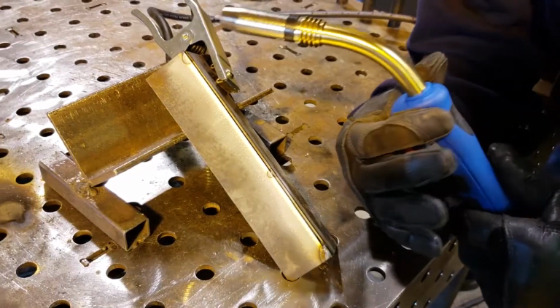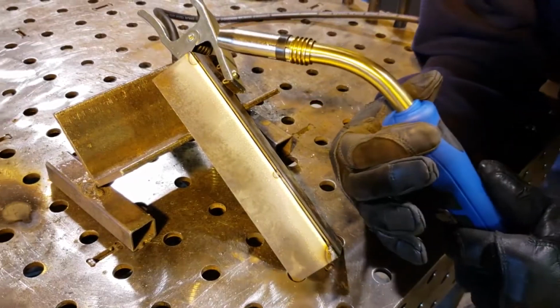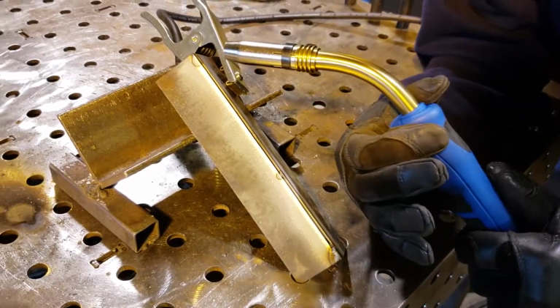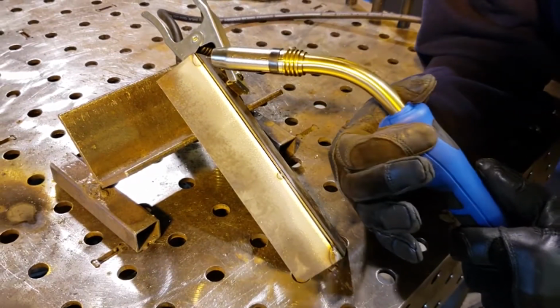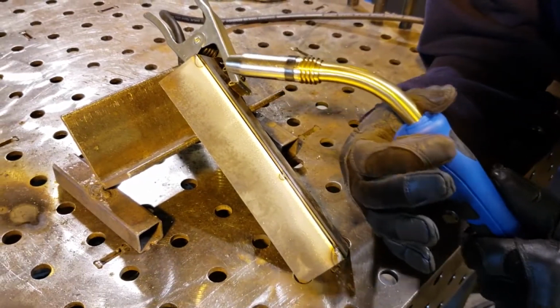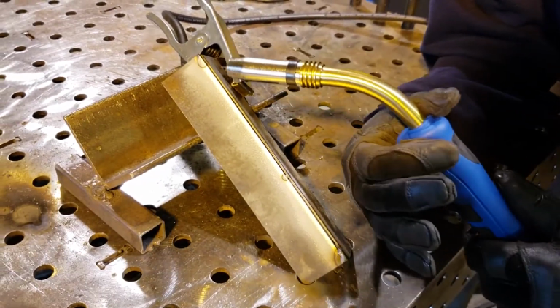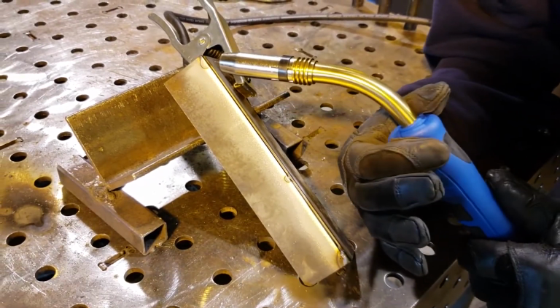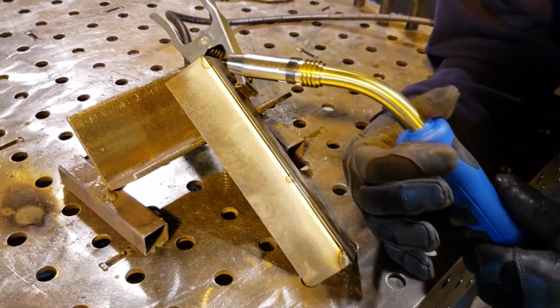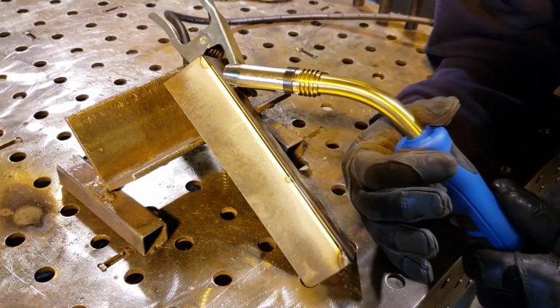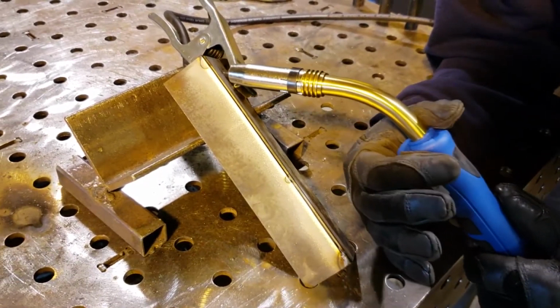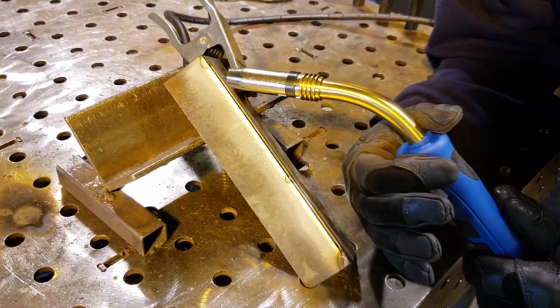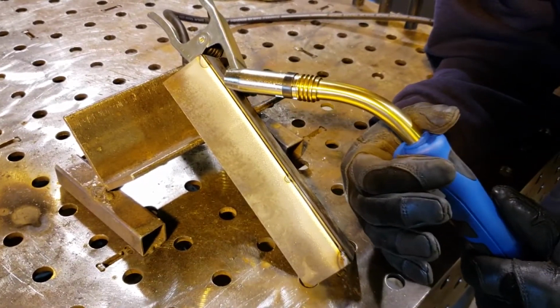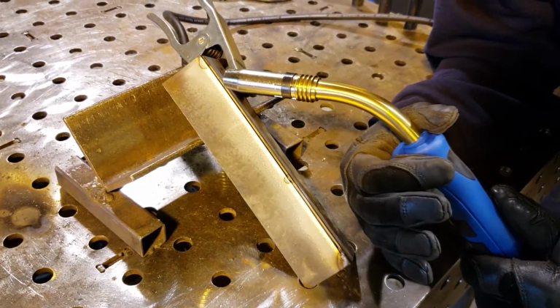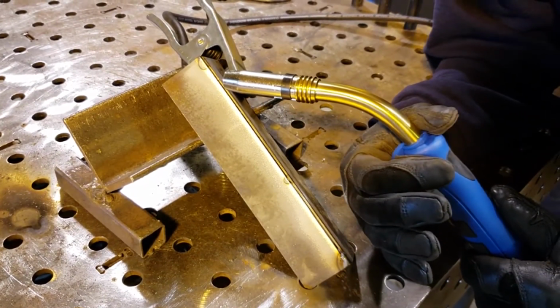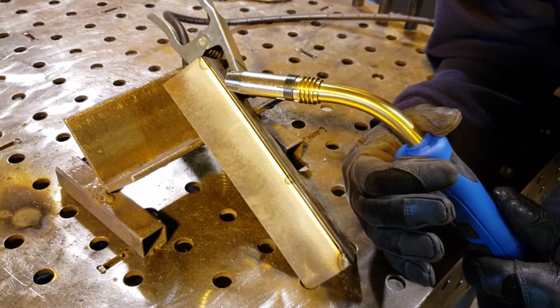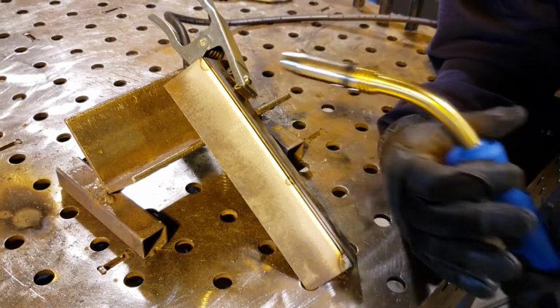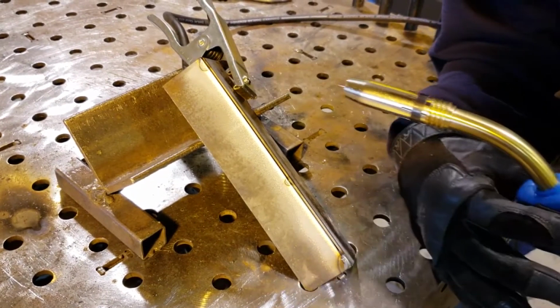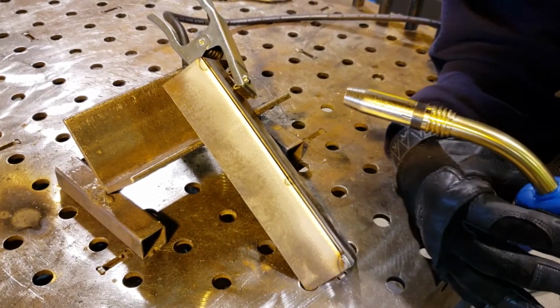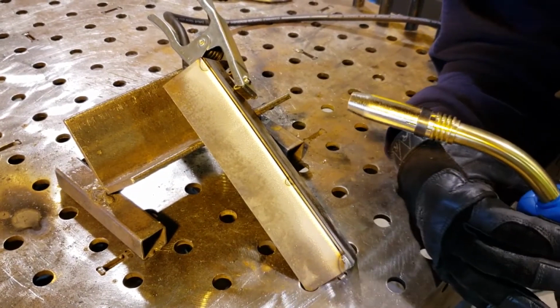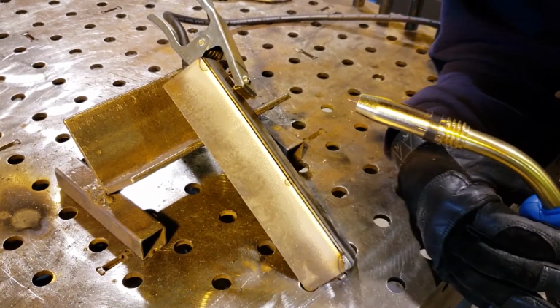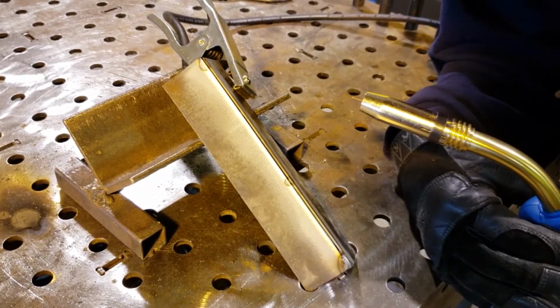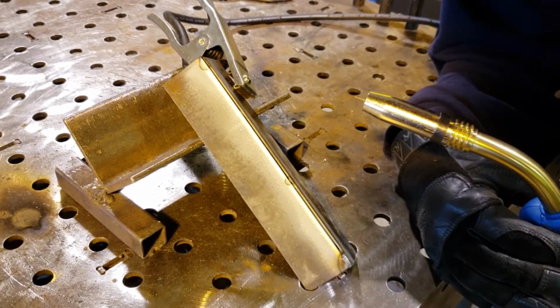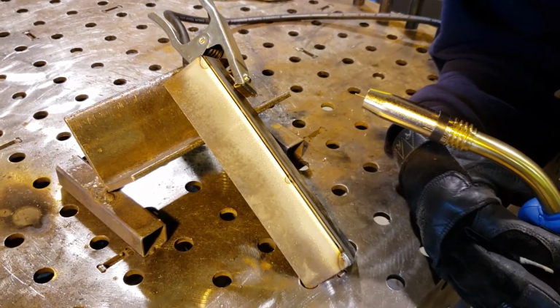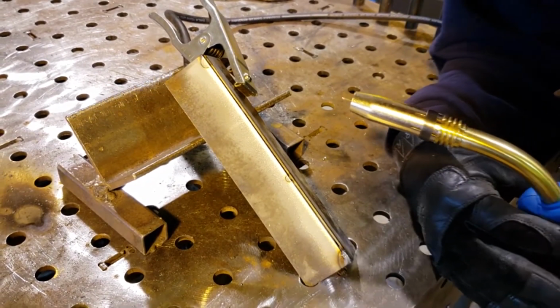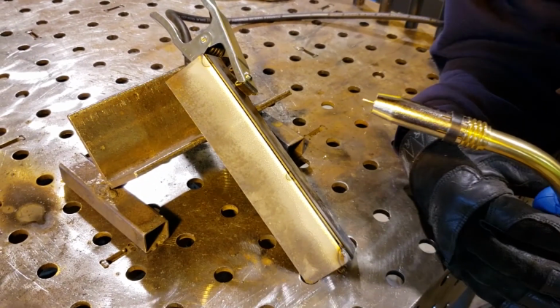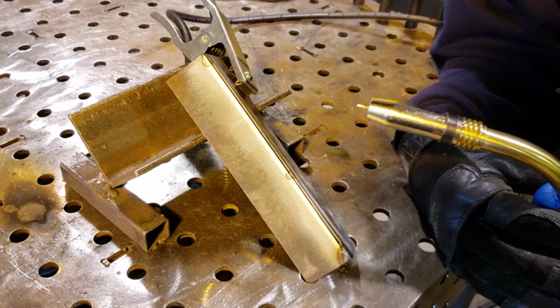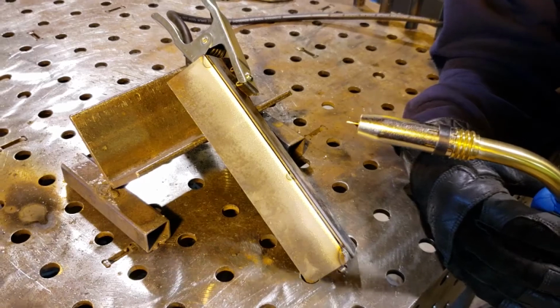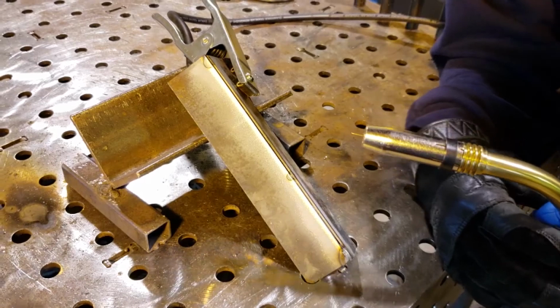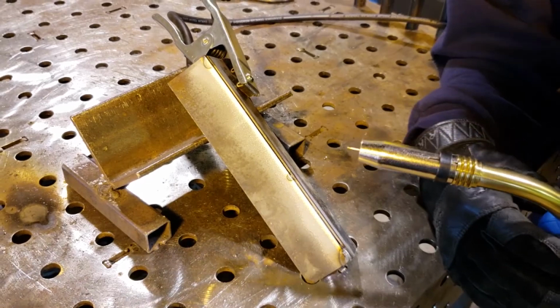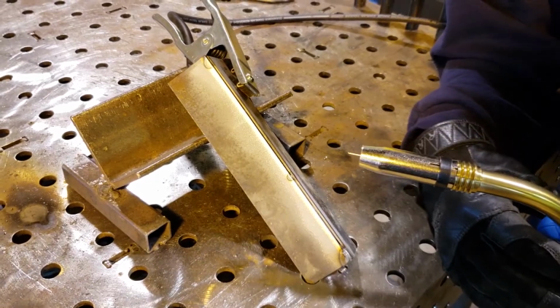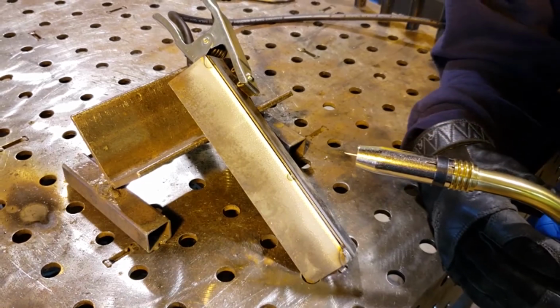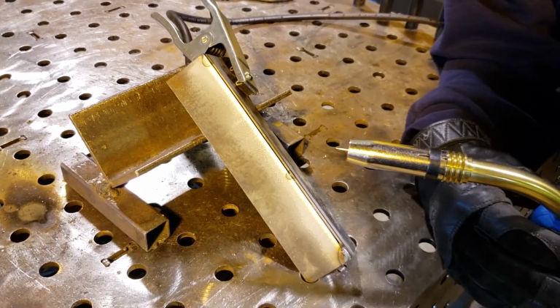Let's do a sample weld. We're going to try an outside corner joint on some thin 14 gauge. We have just a little bit of gap.